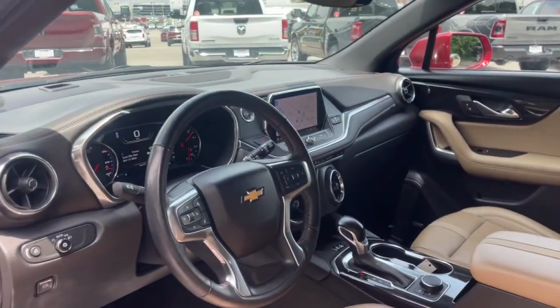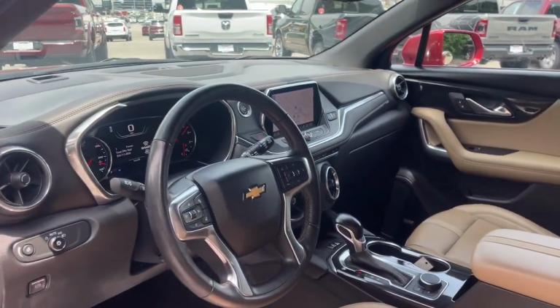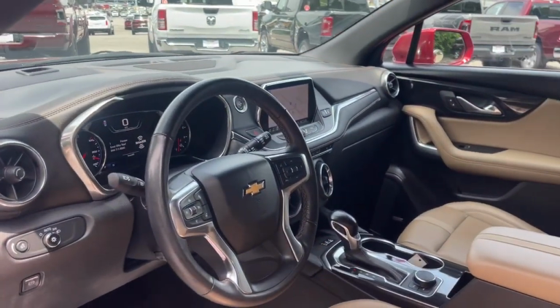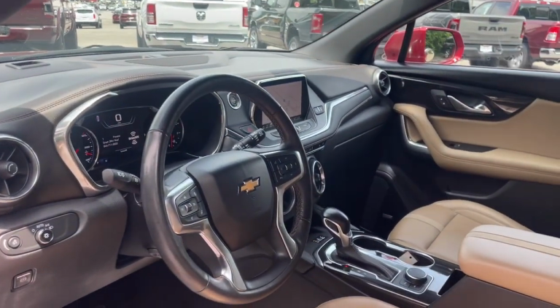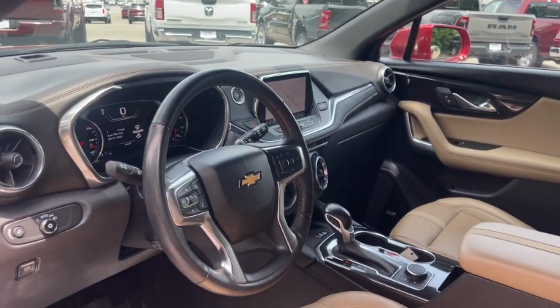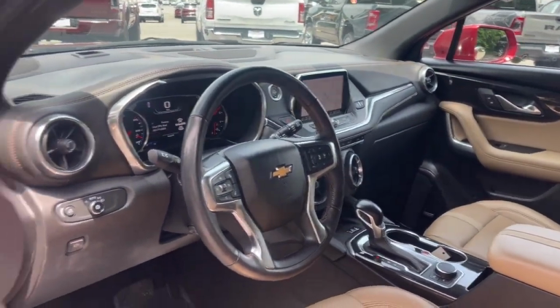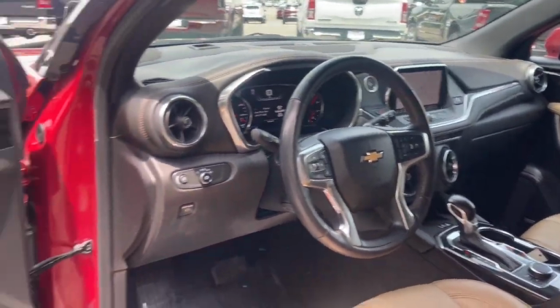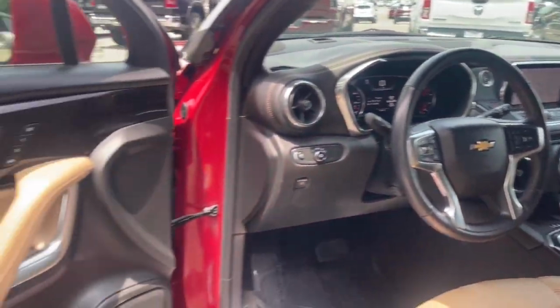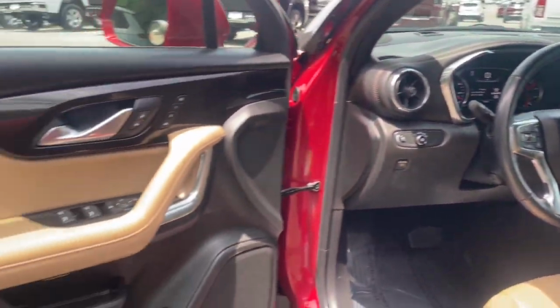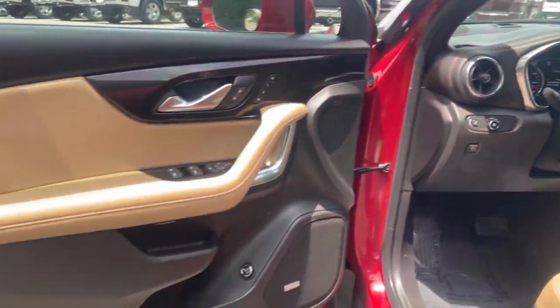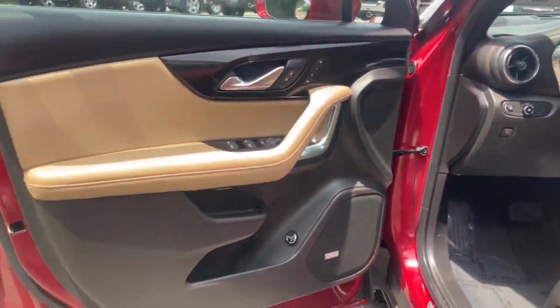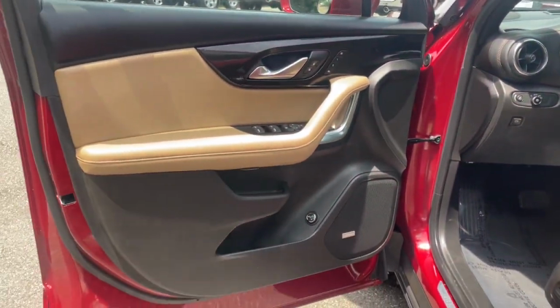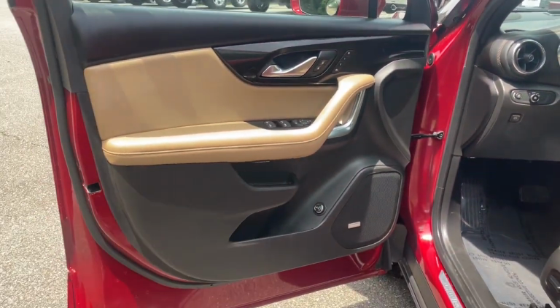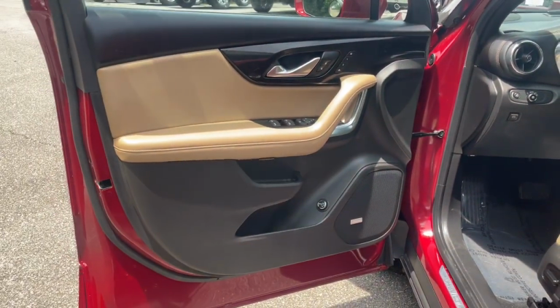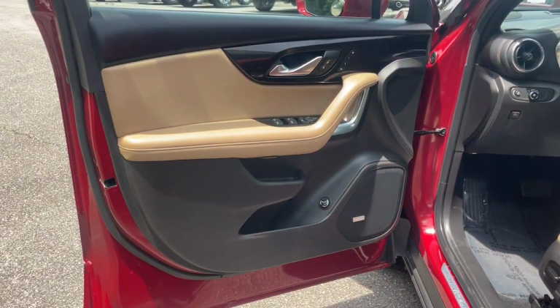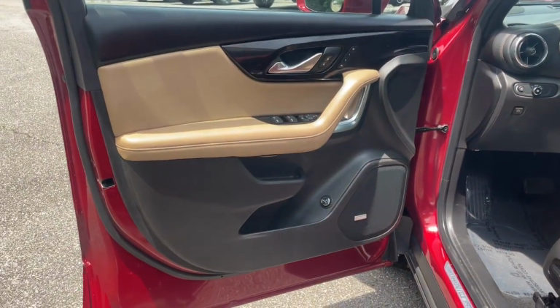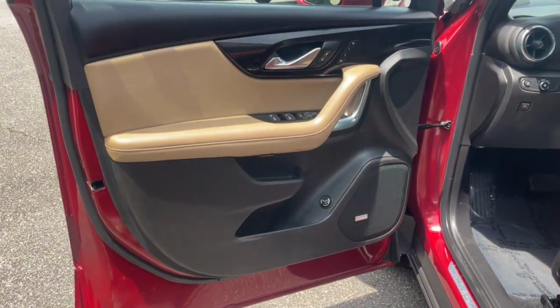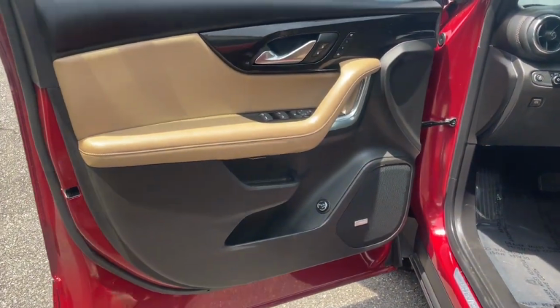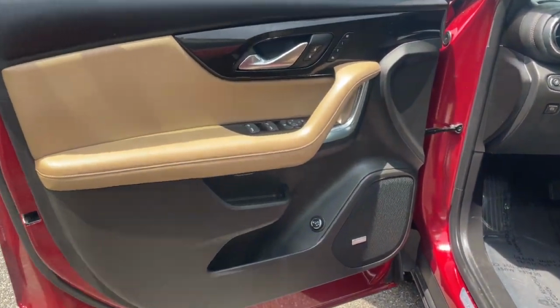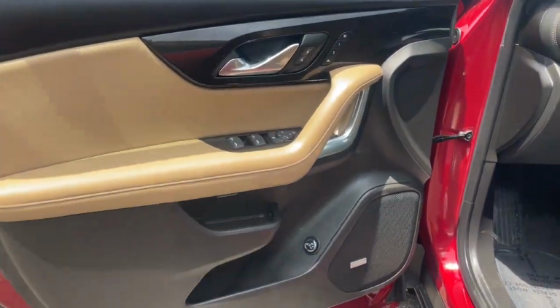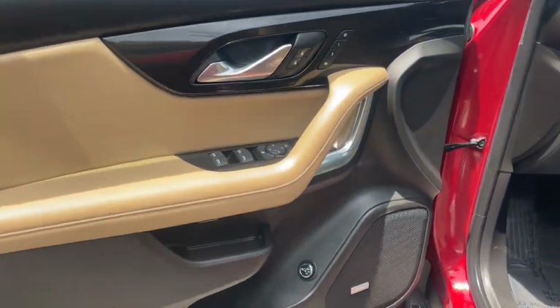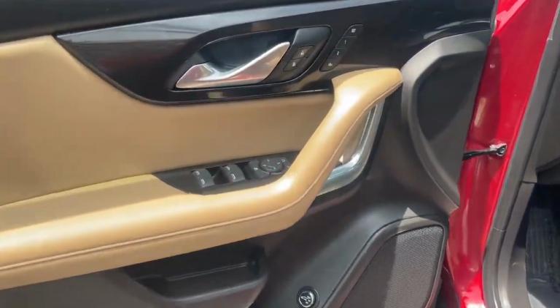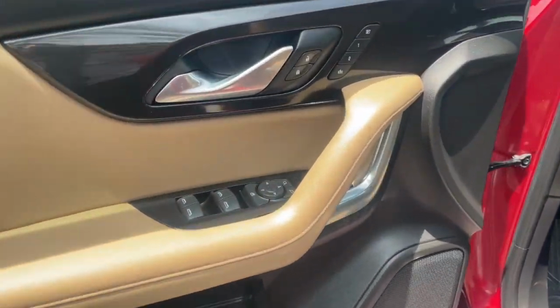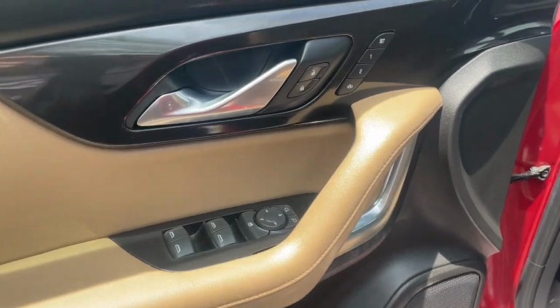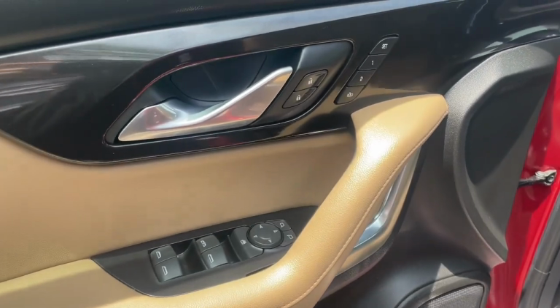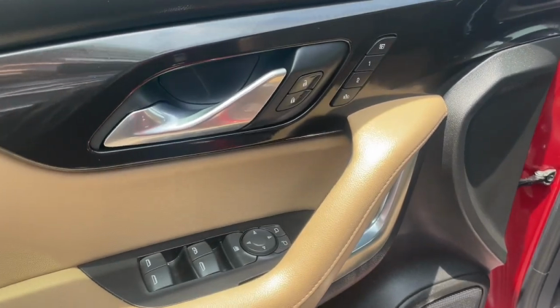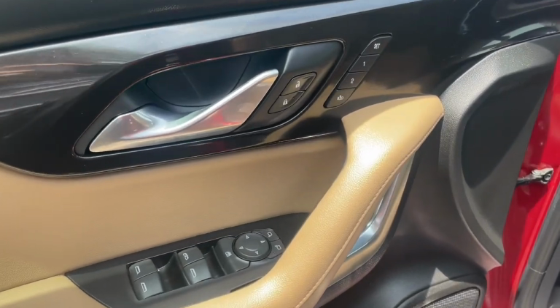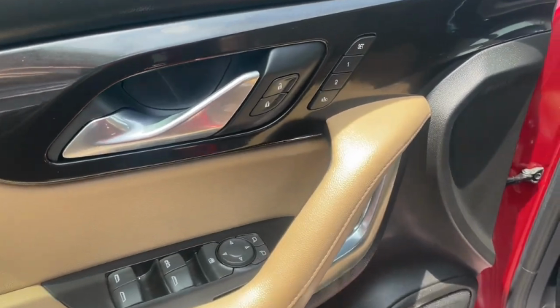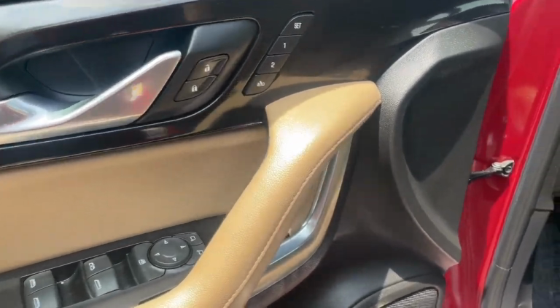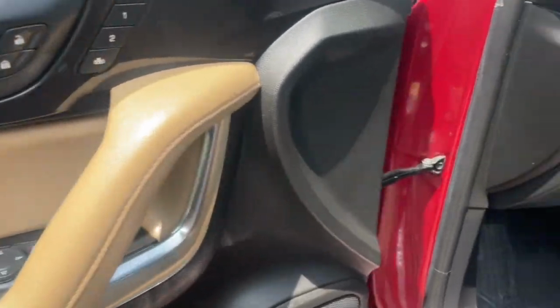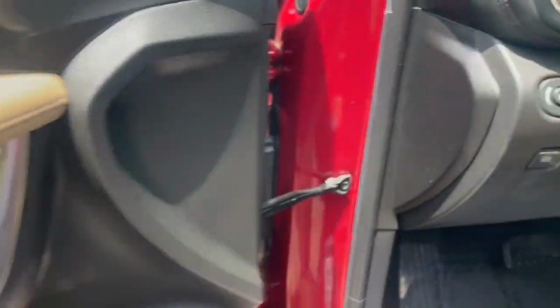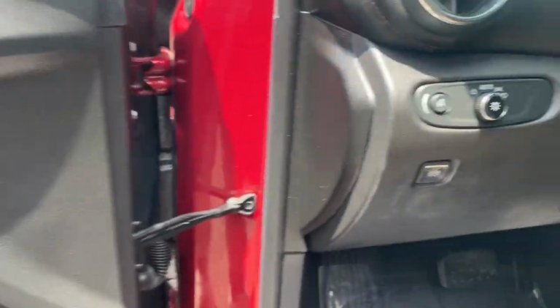Hands-free liftgate, power passenger seat, heated mirrors, iPod and MP3 input, and lane-keeping assist.